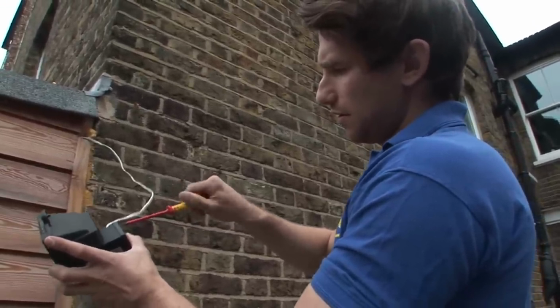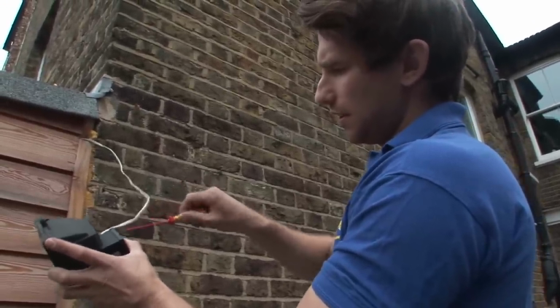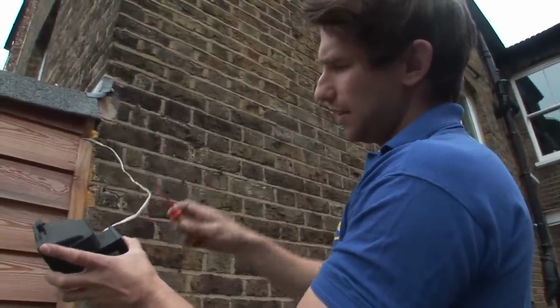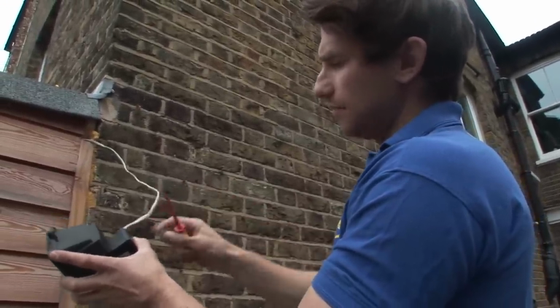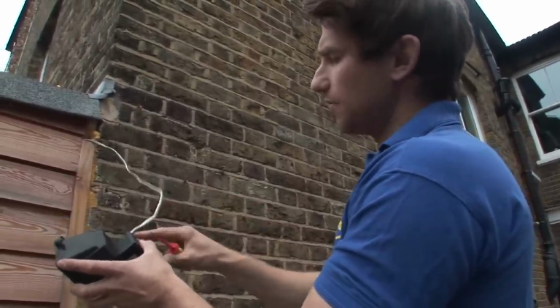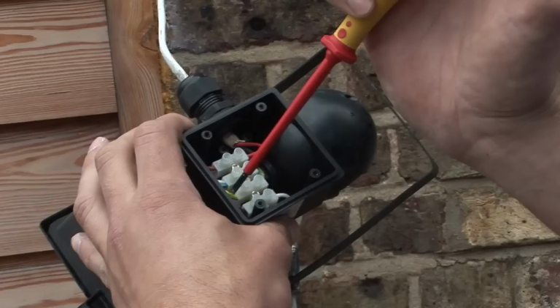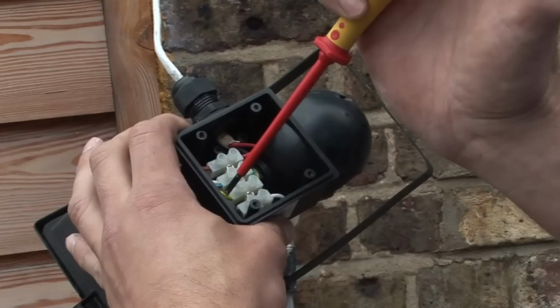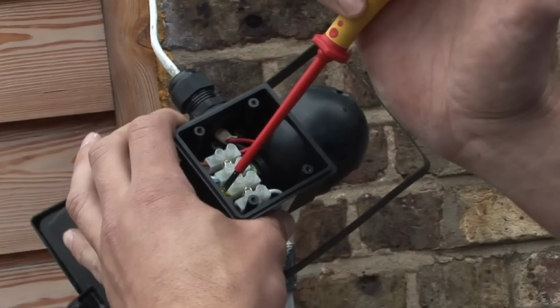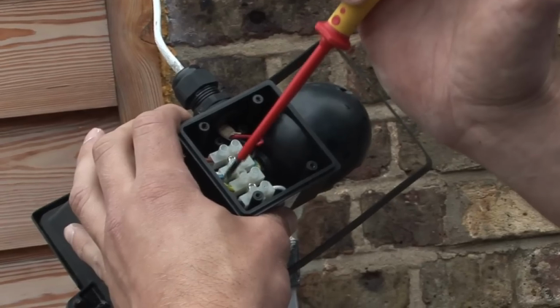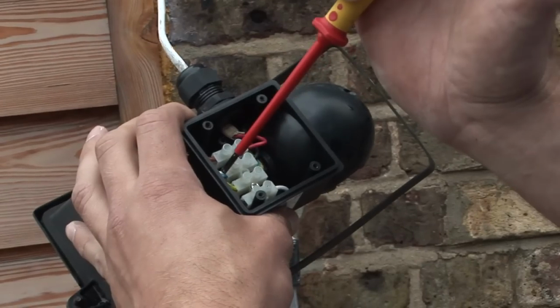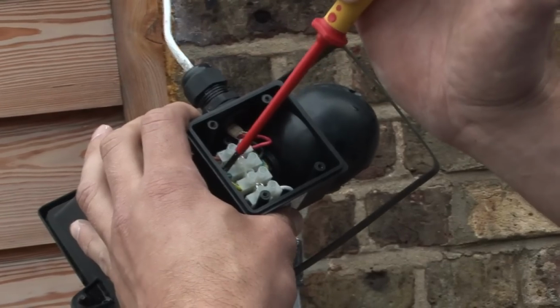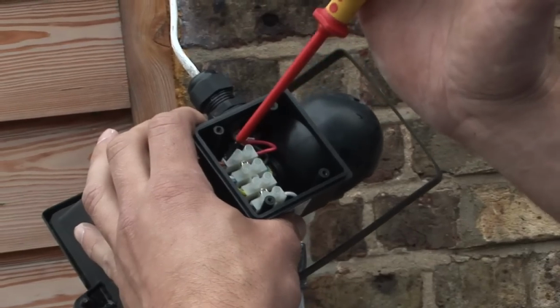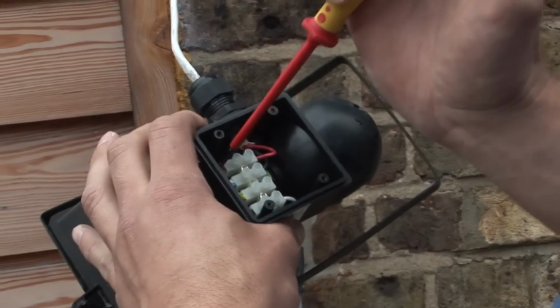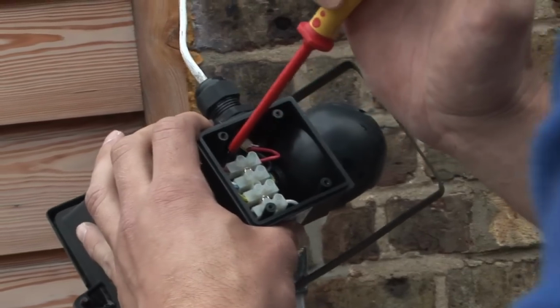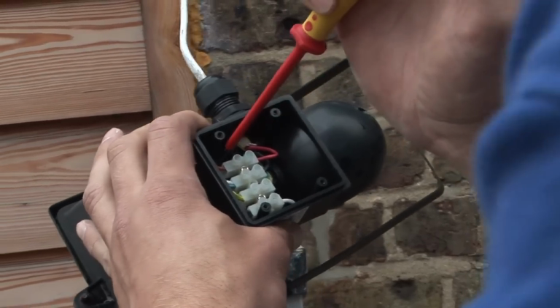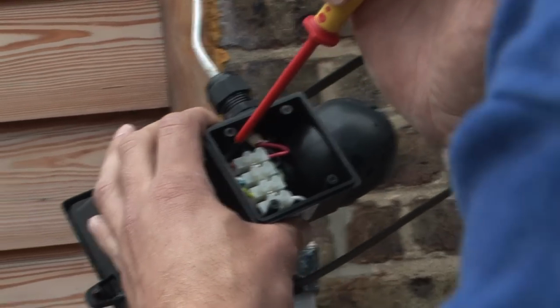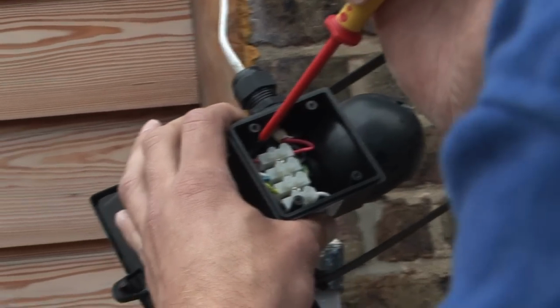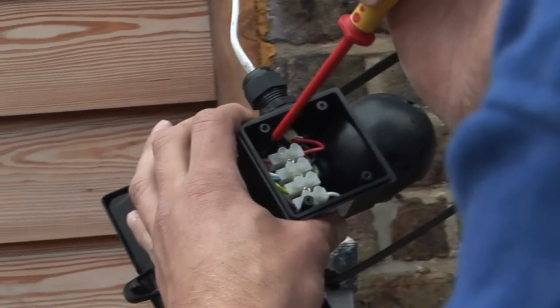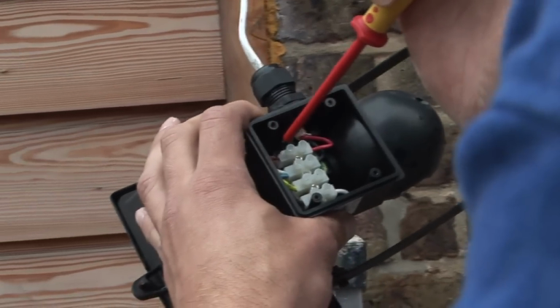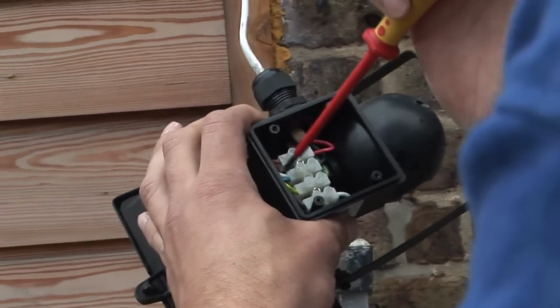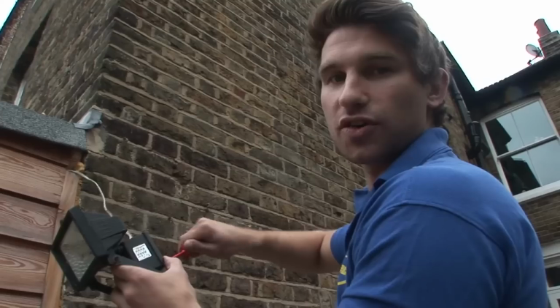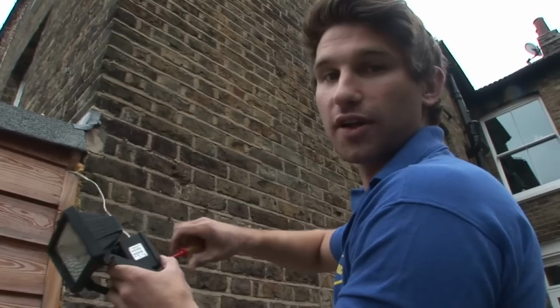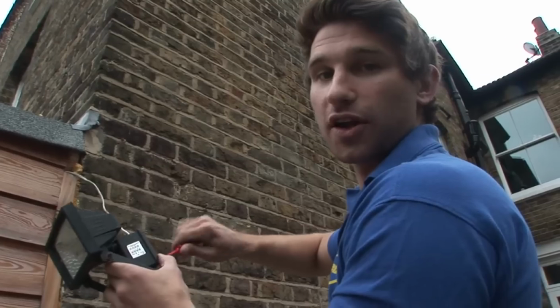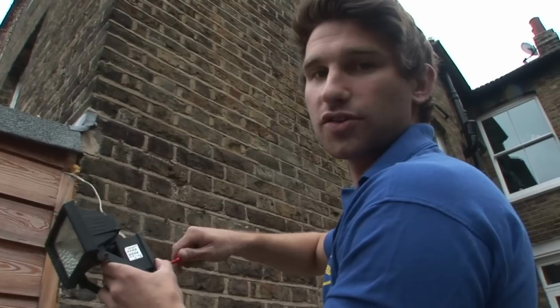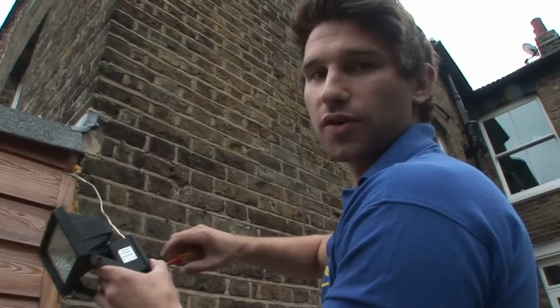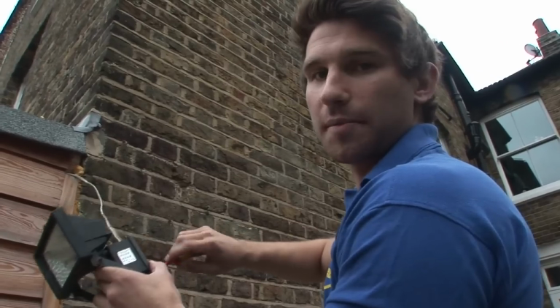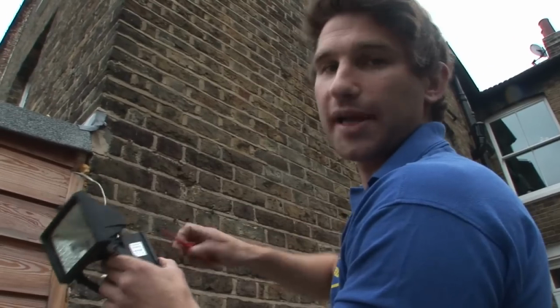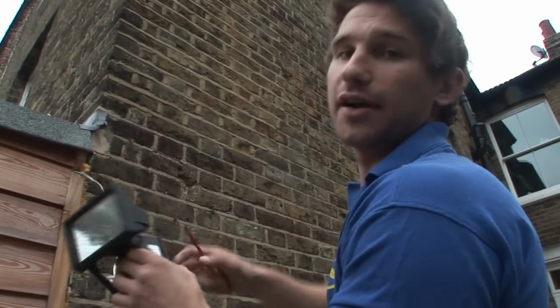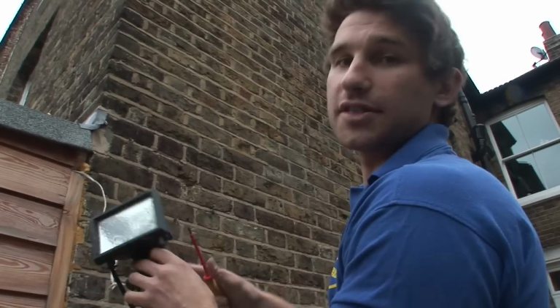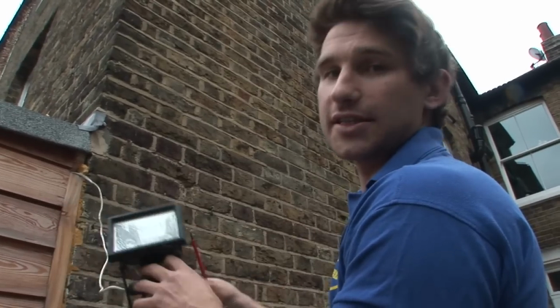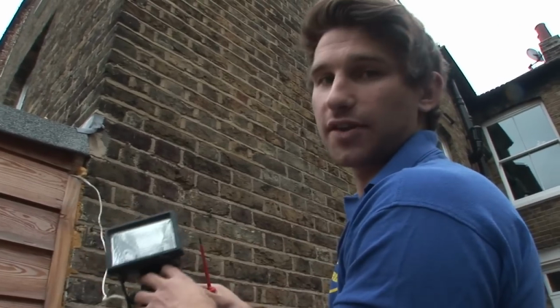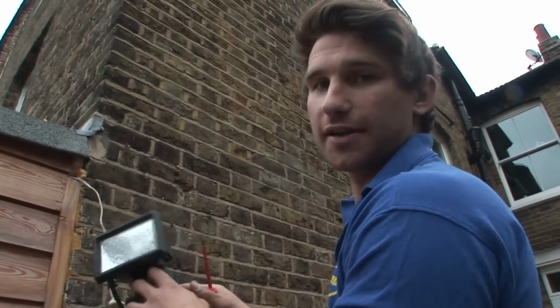And then you would put the light back up where it was, and that's how you install an outdoor PIR sensor light.